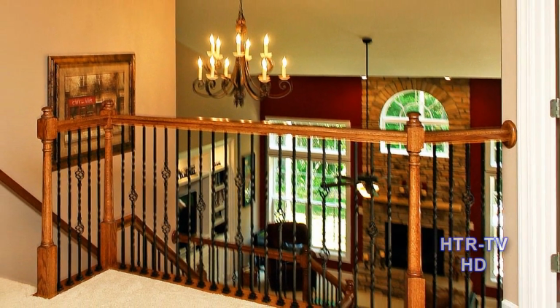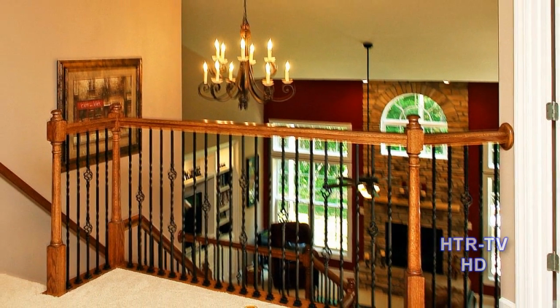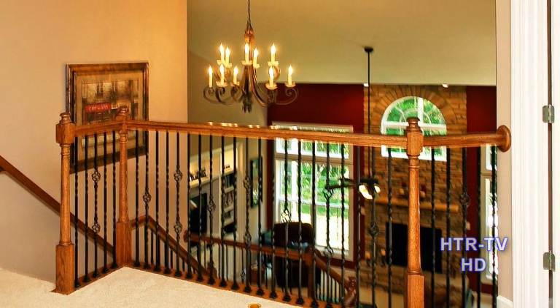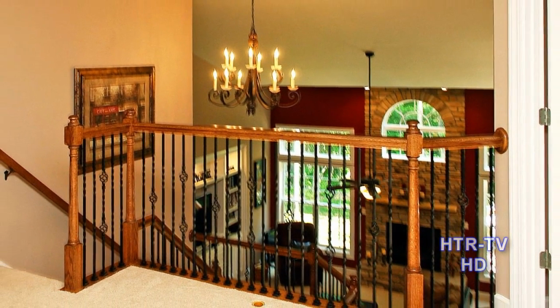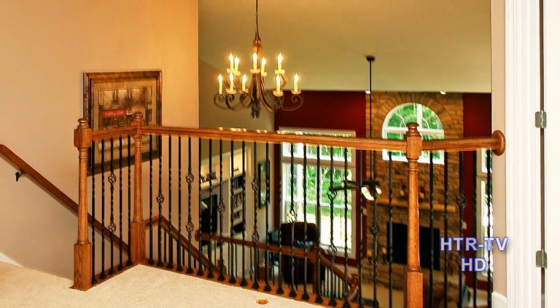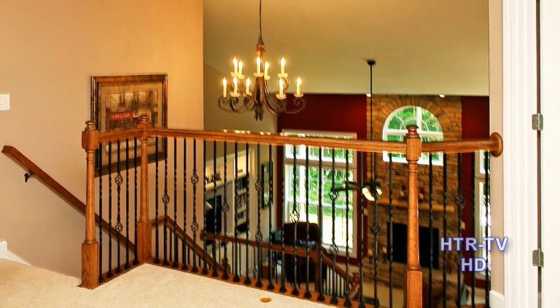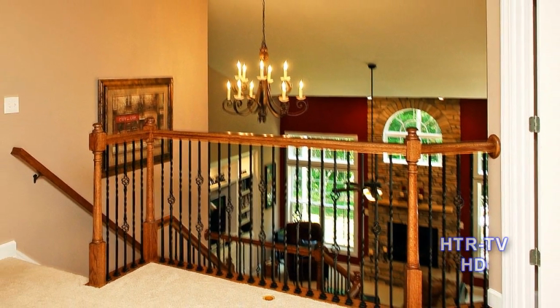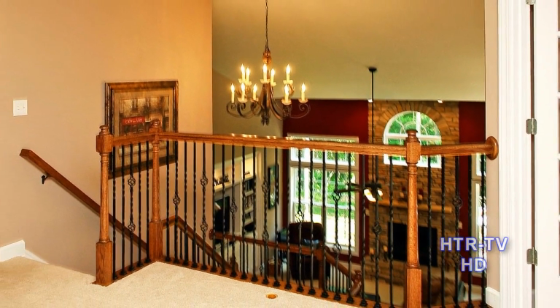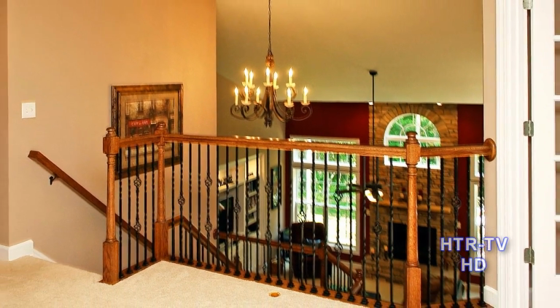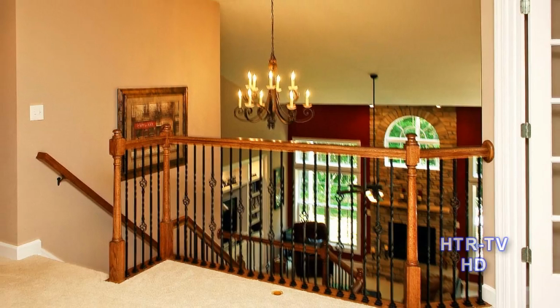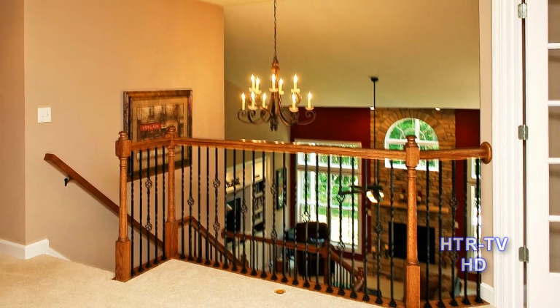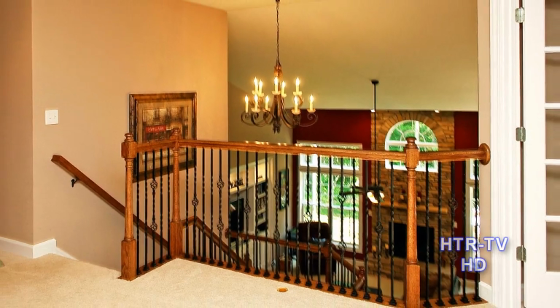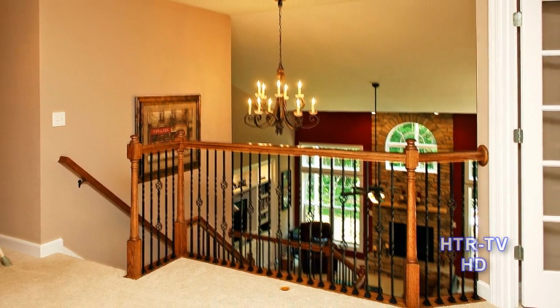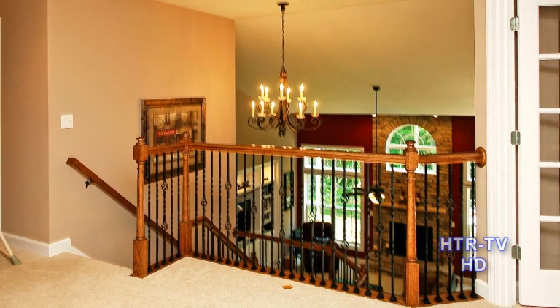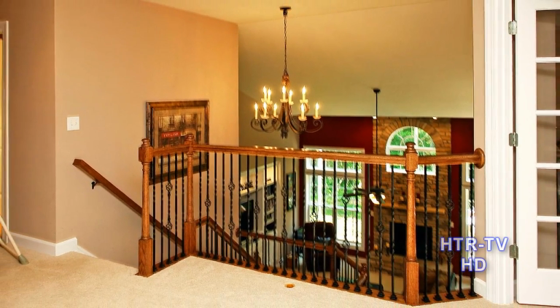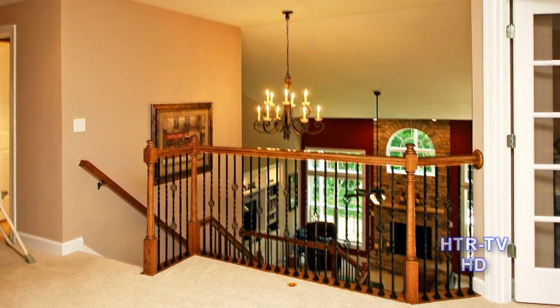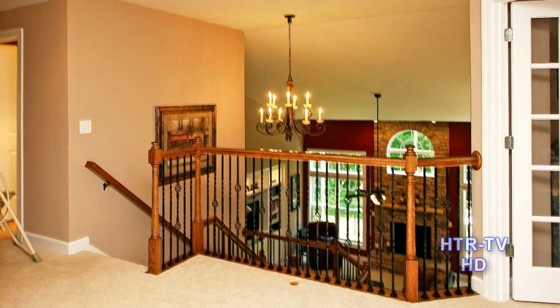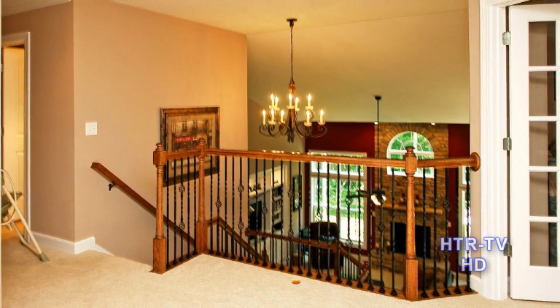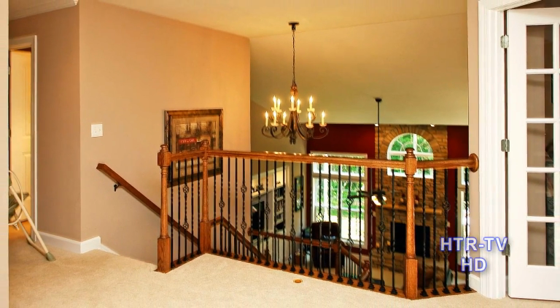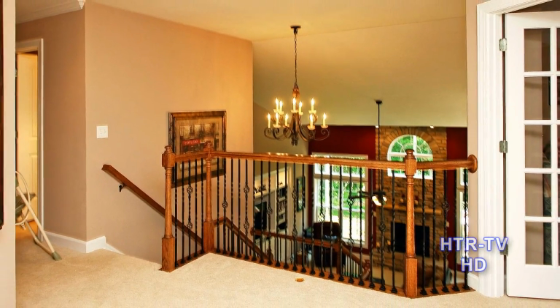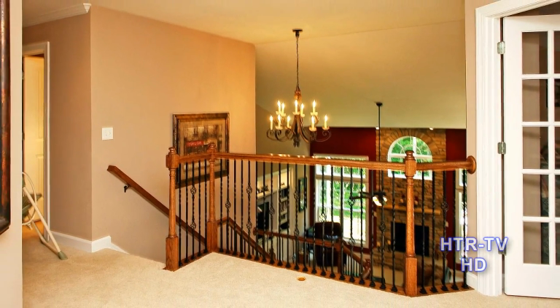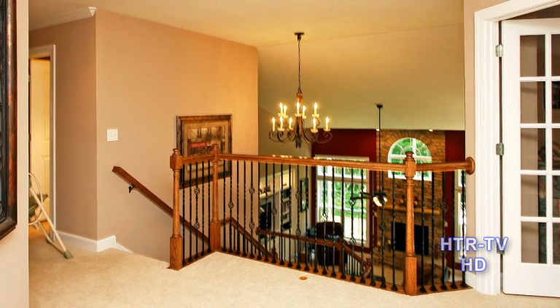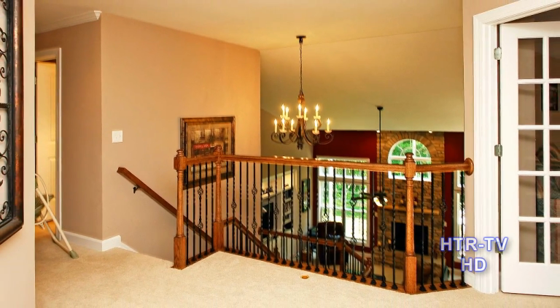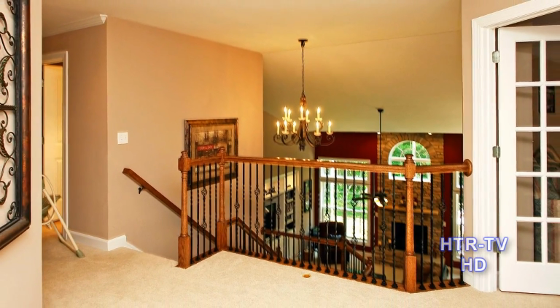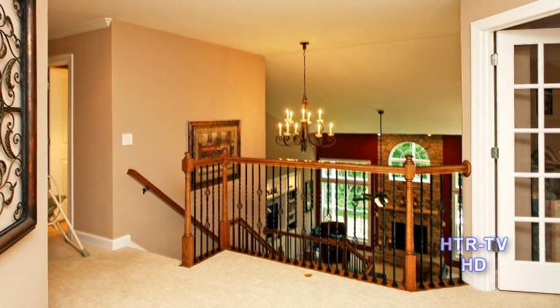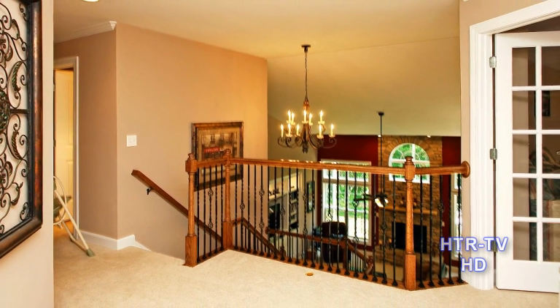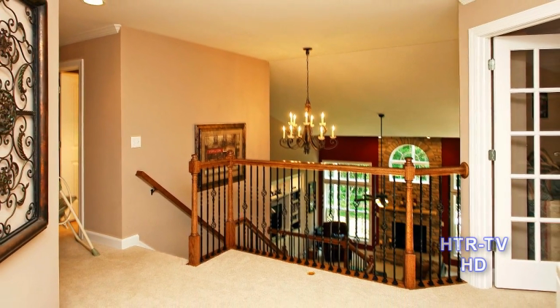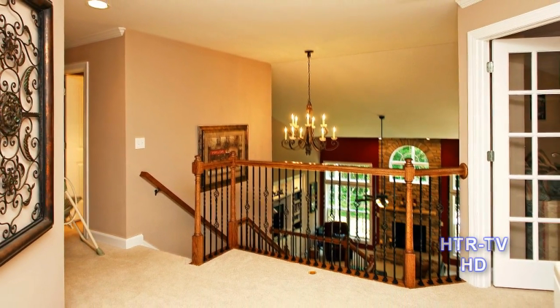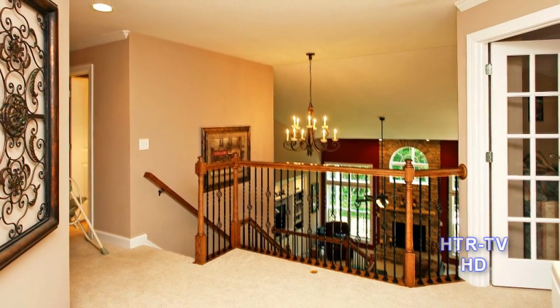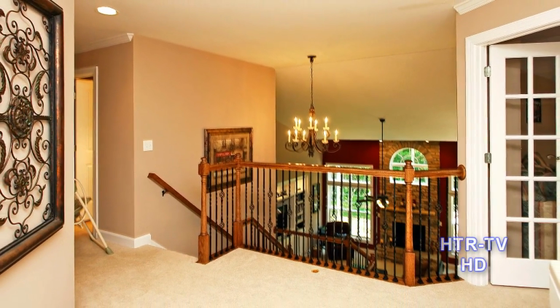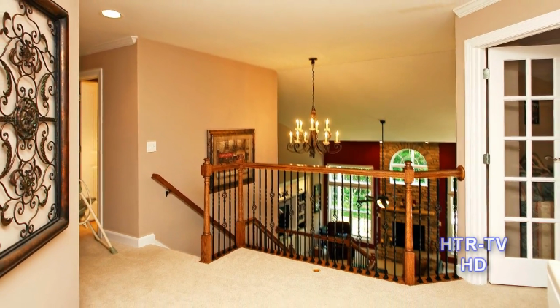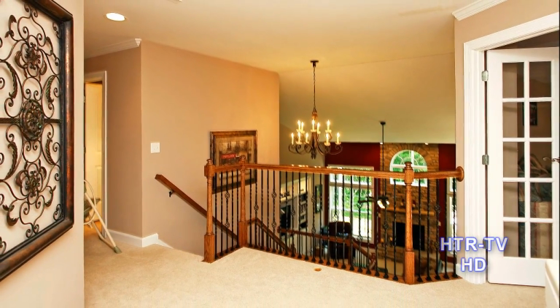Upstairs includes a loft, three more bedrooms and an office, and there is tons of storage space.